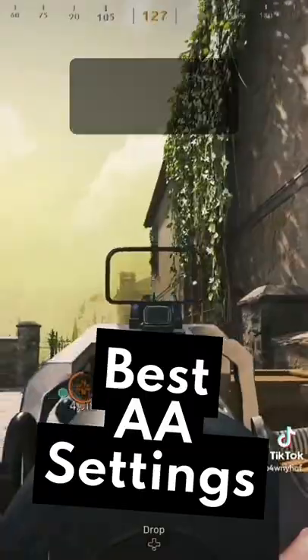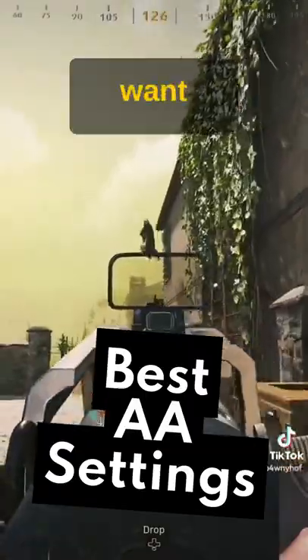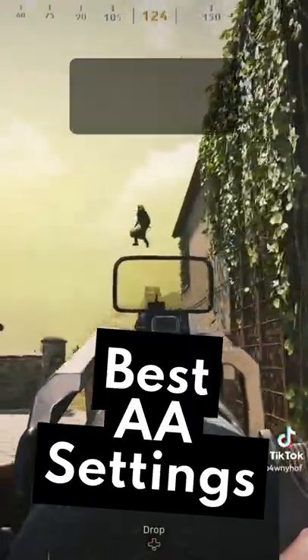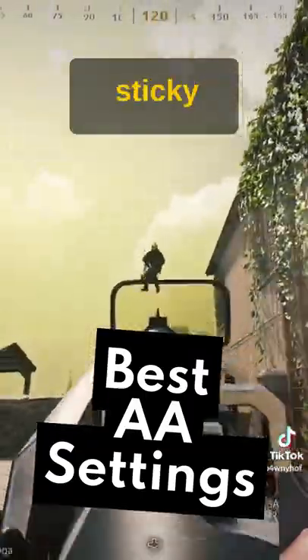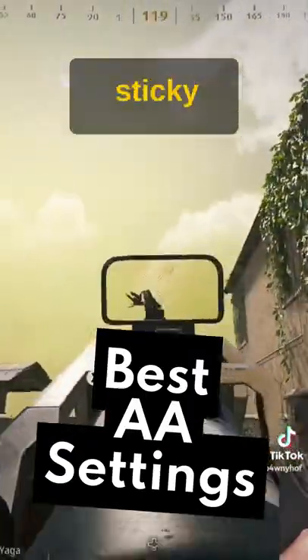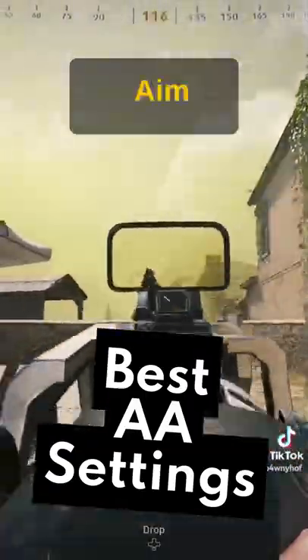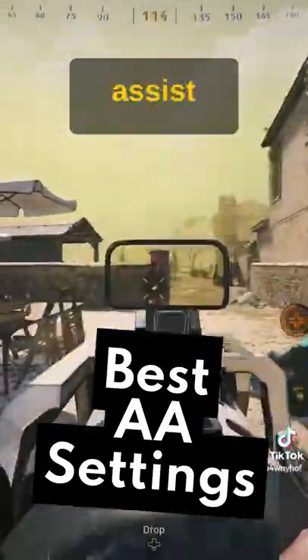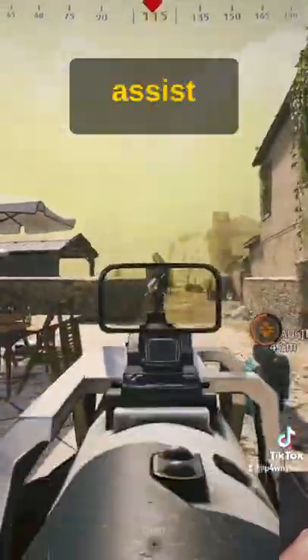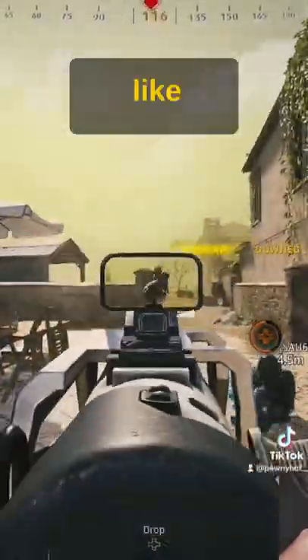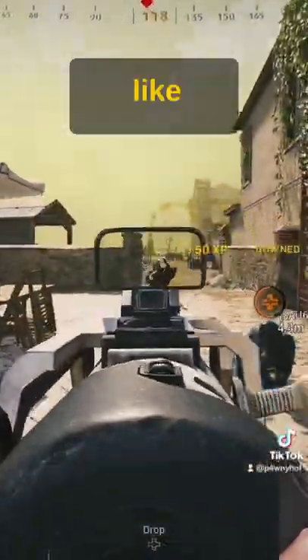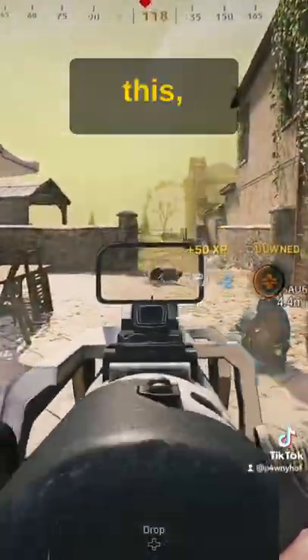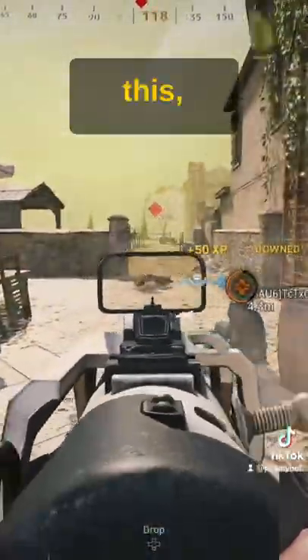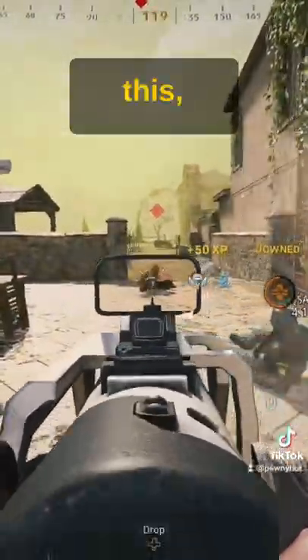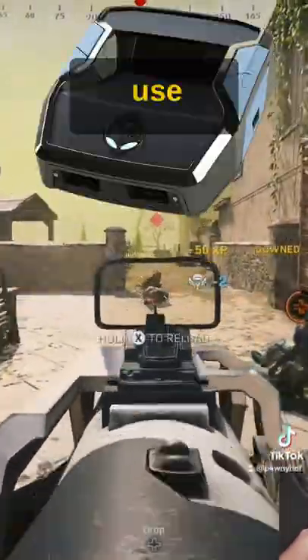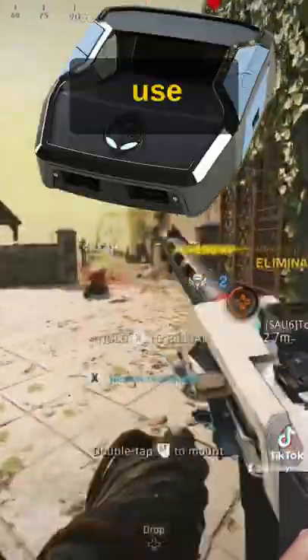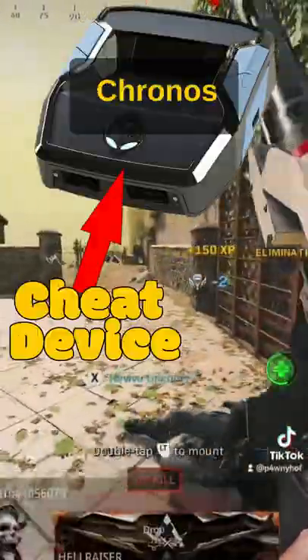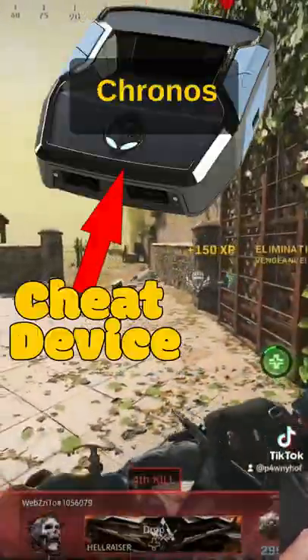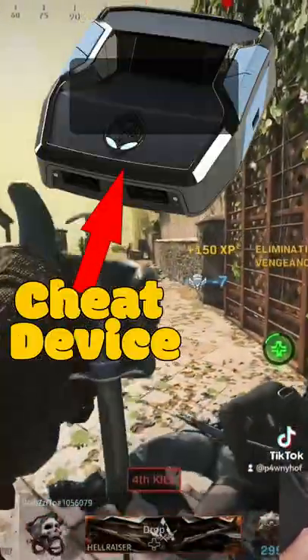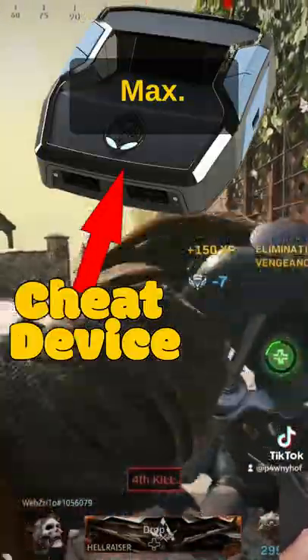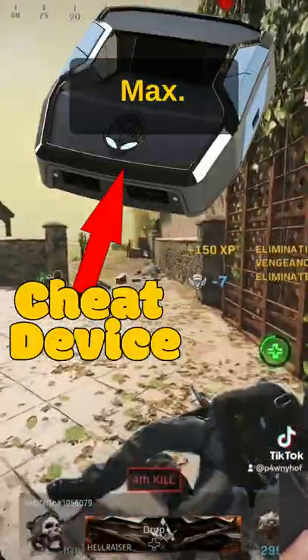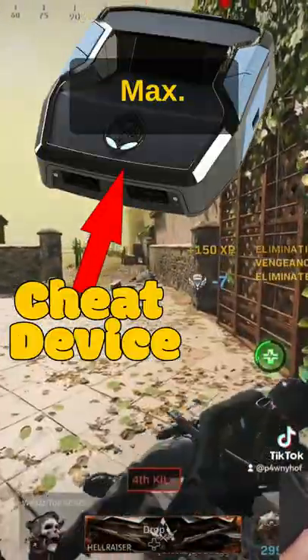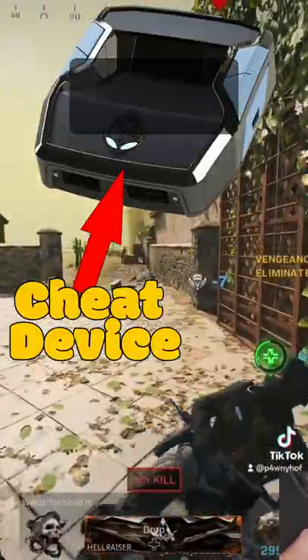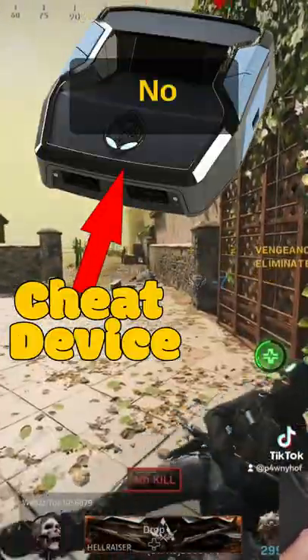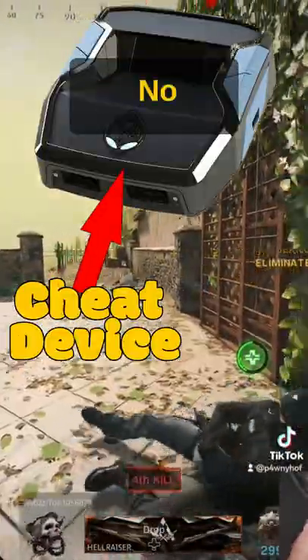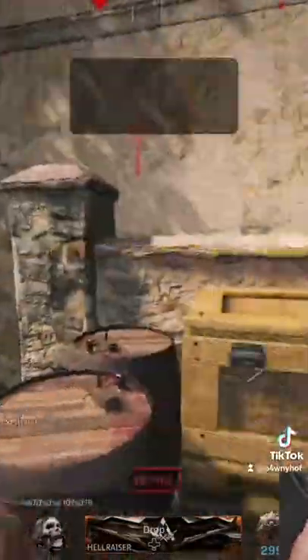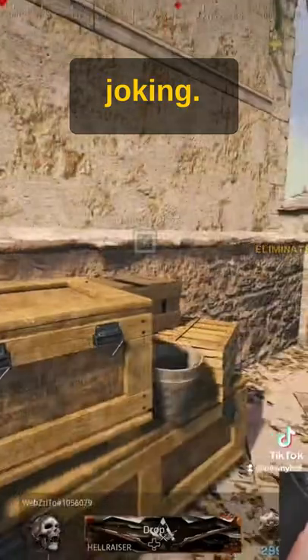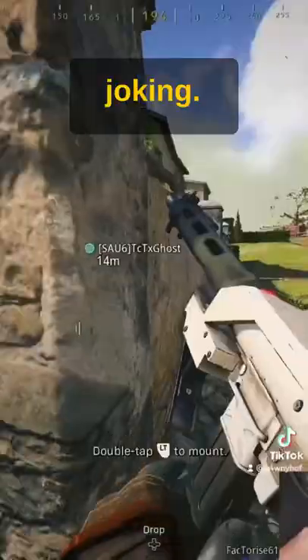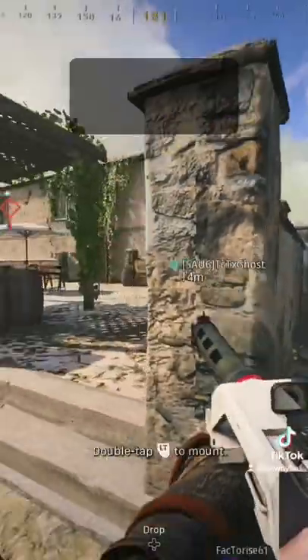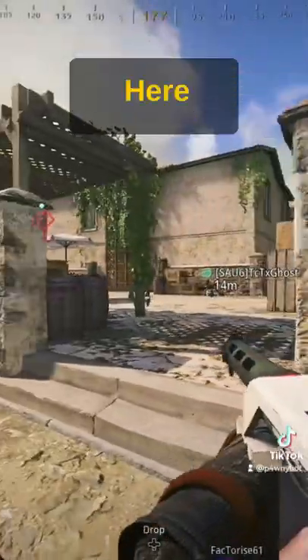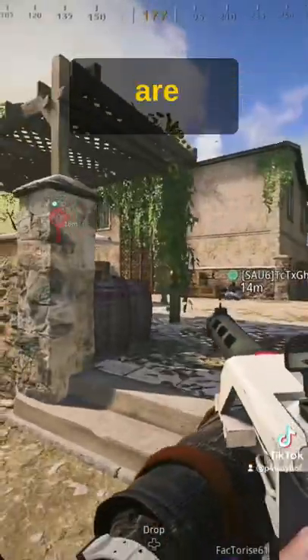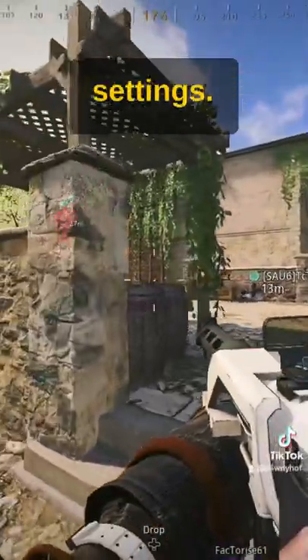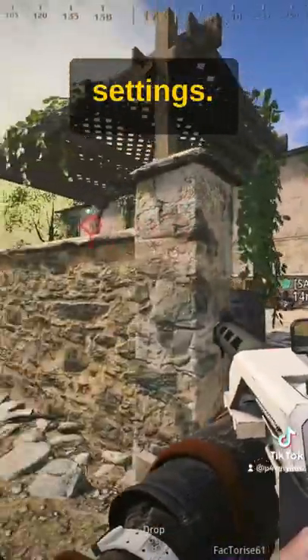You want sticky aim assist like this? Use a Kronos Max. No joking. Here are the settings.